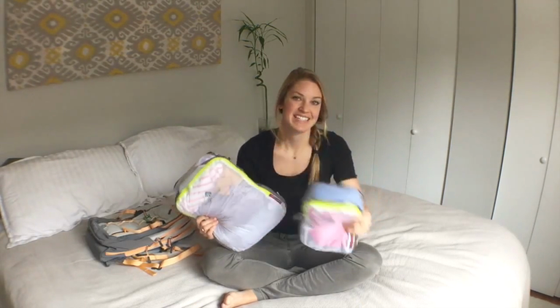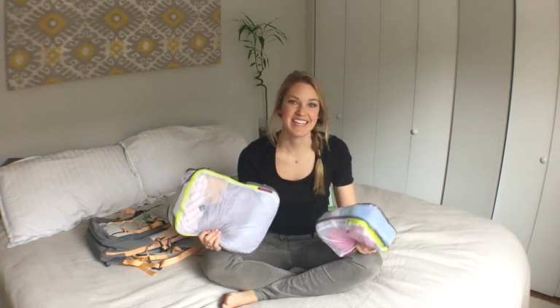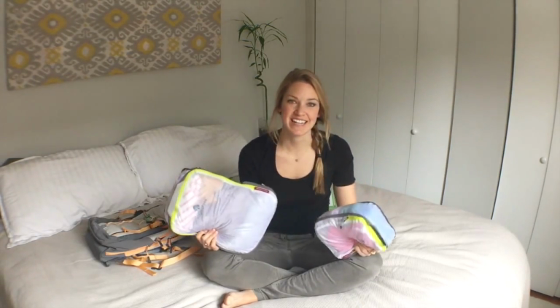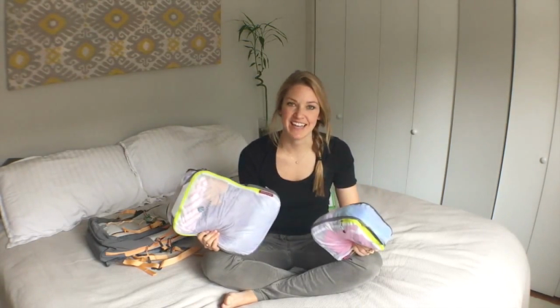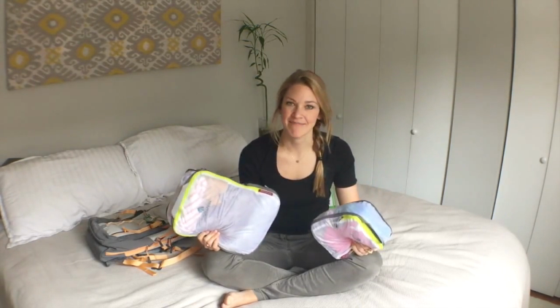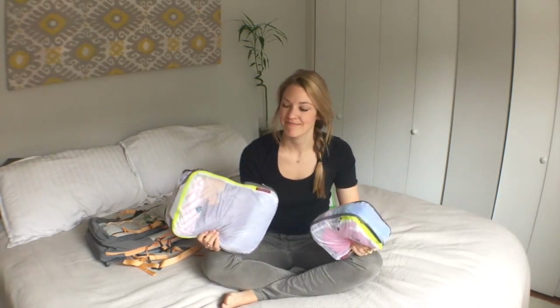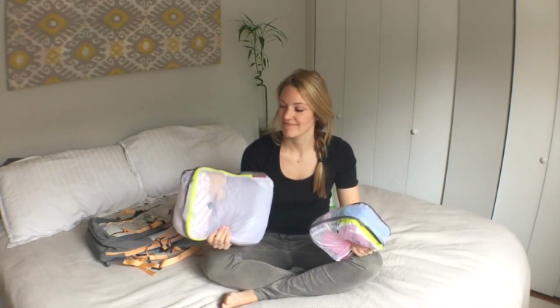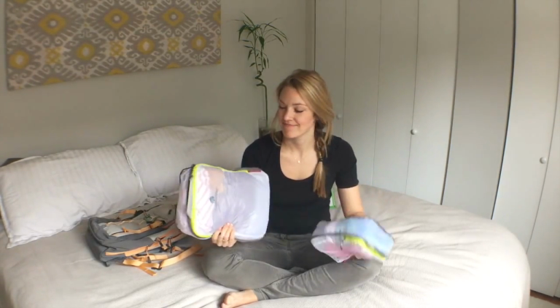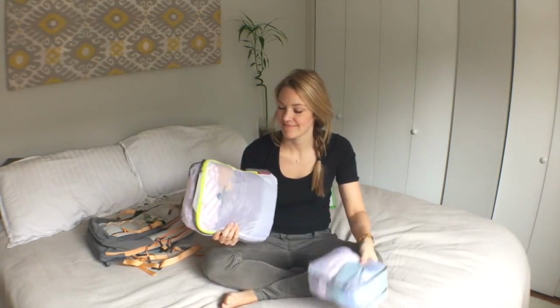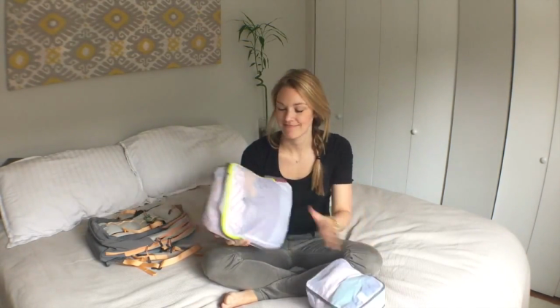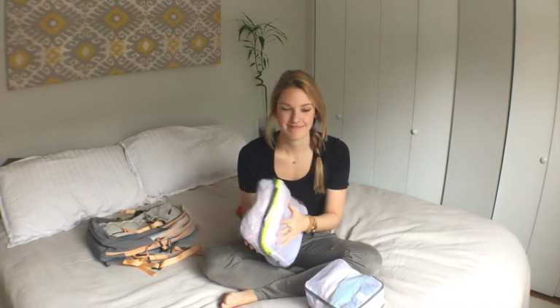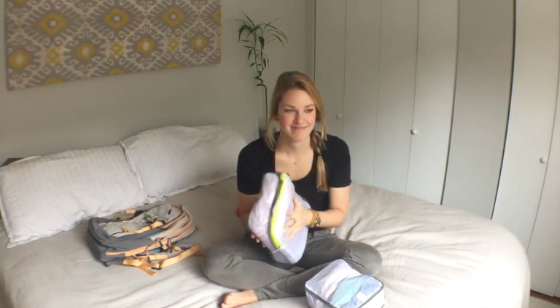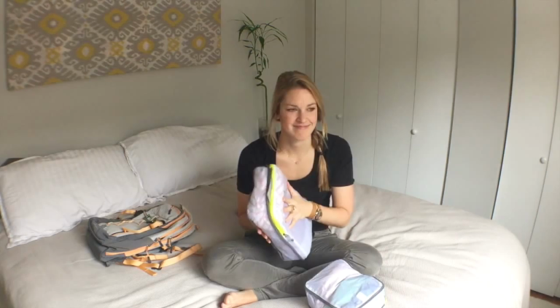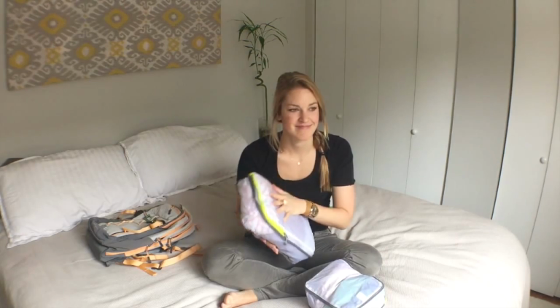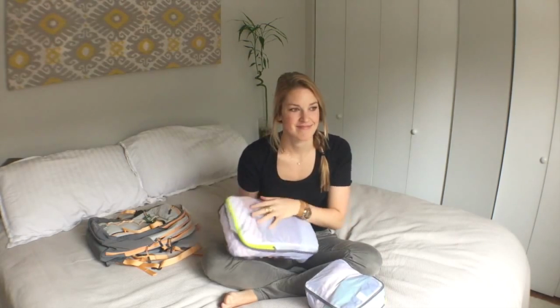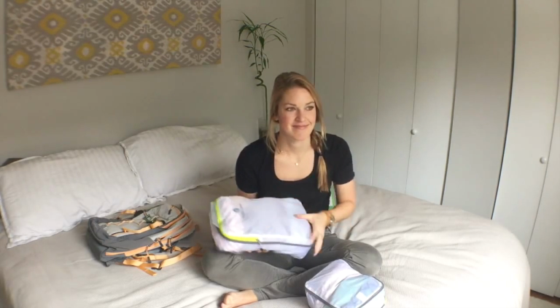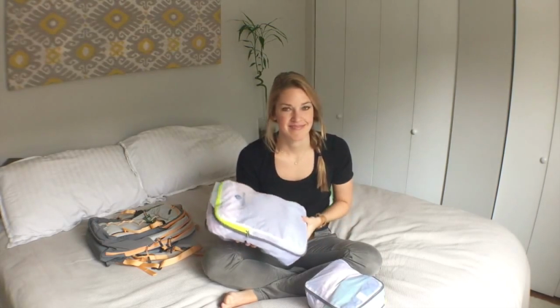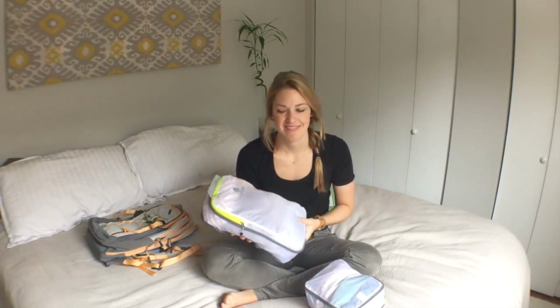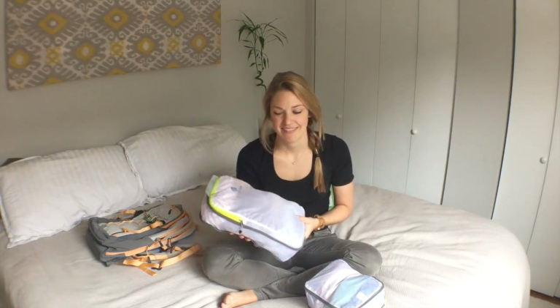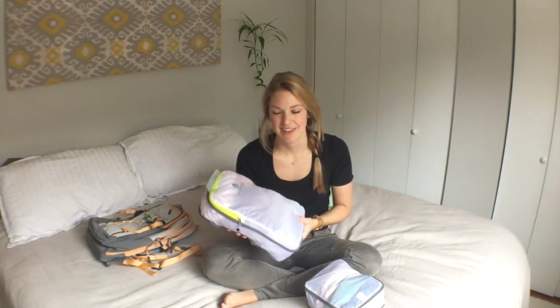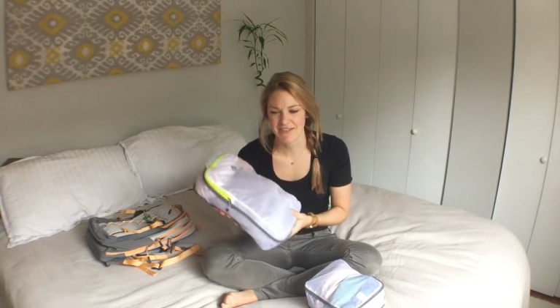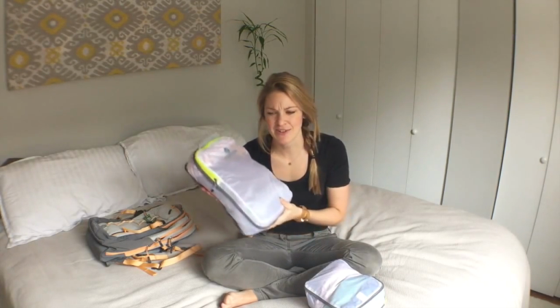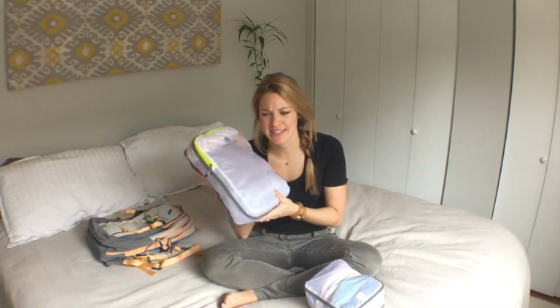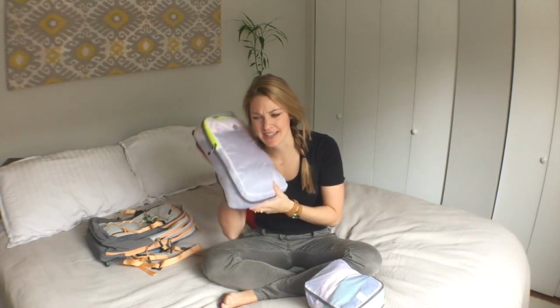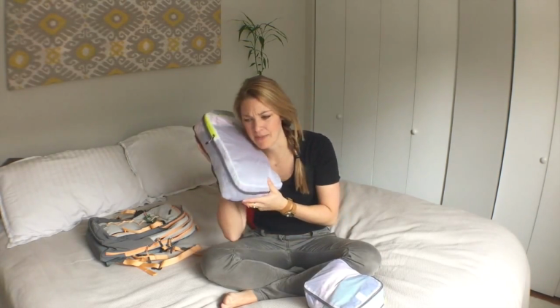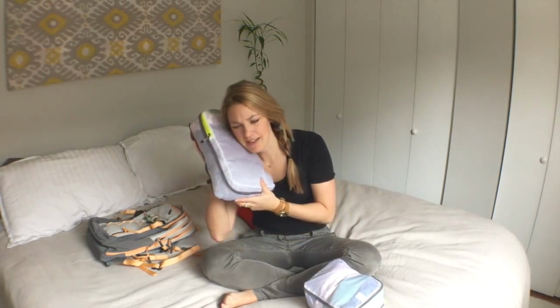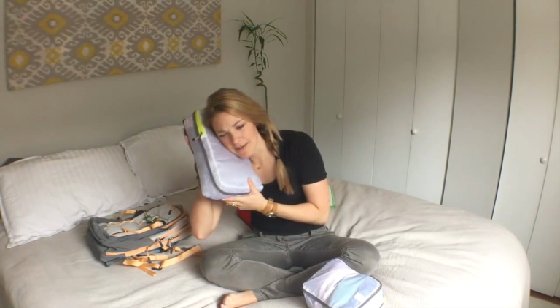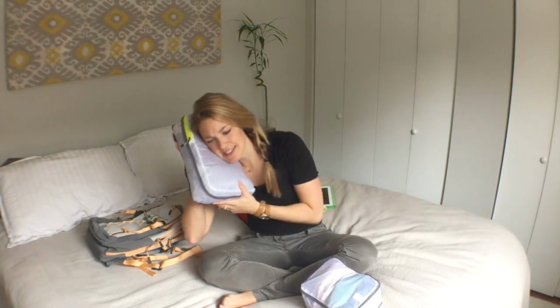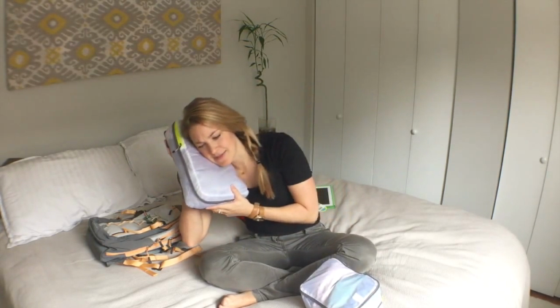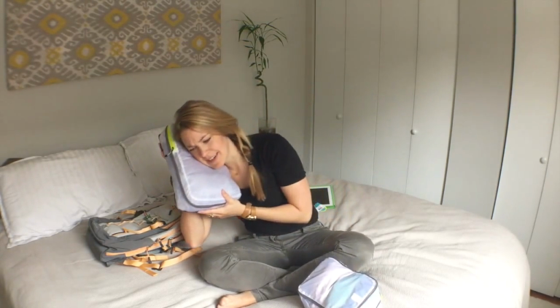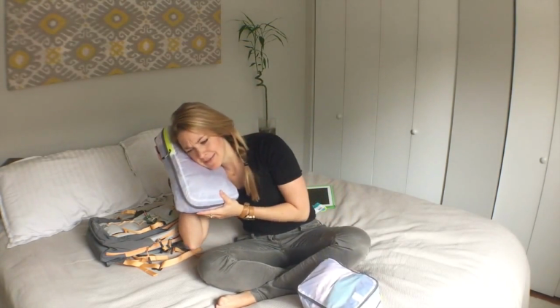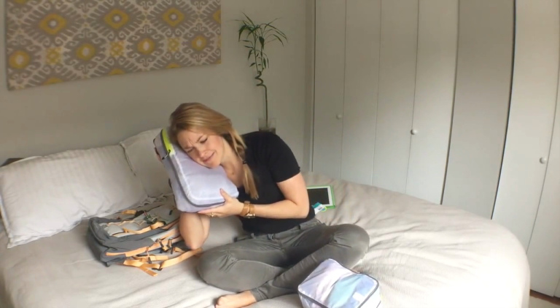Thanks for watching, see you next time! You can even use this as like a pillow once it's filled up. Have a great day!